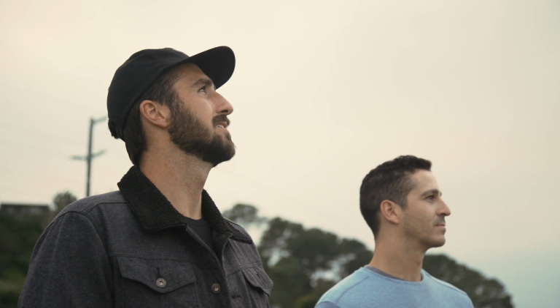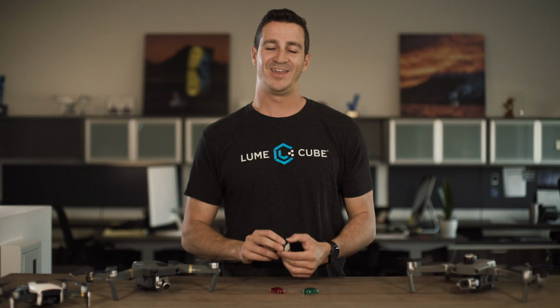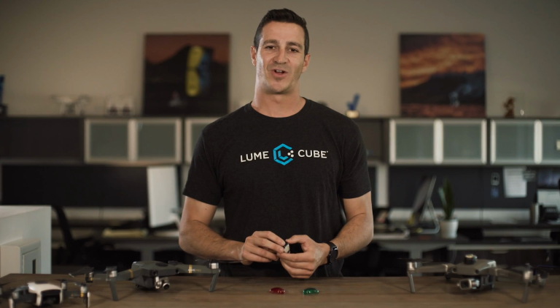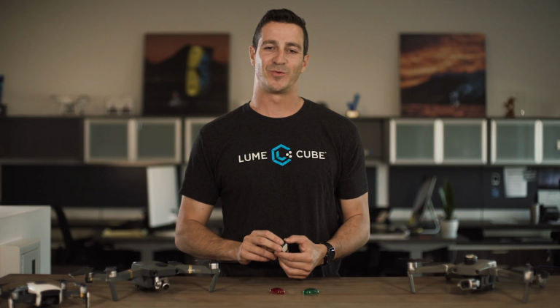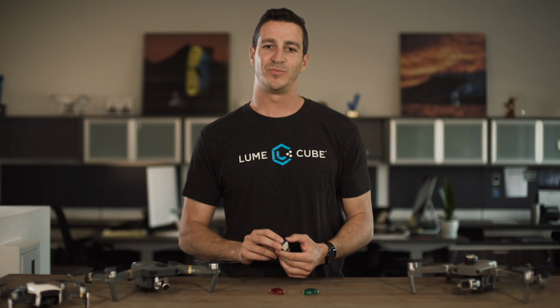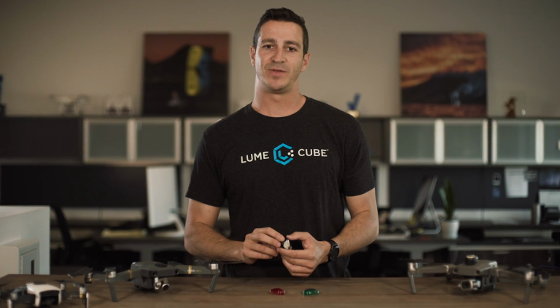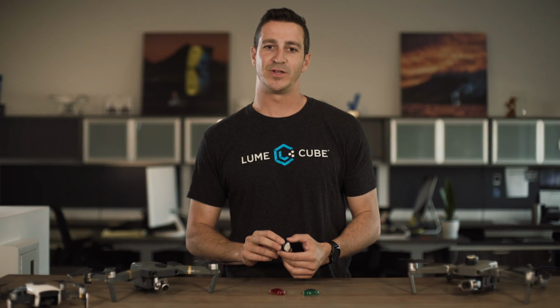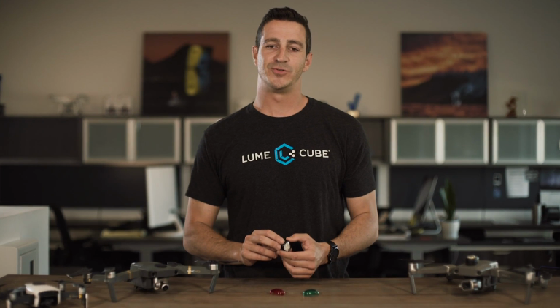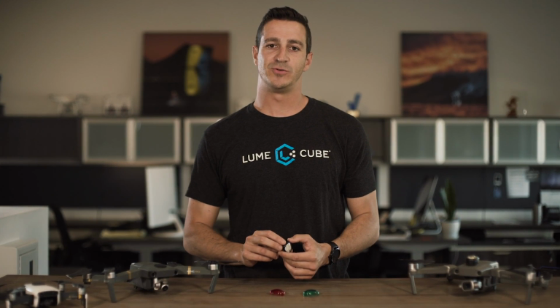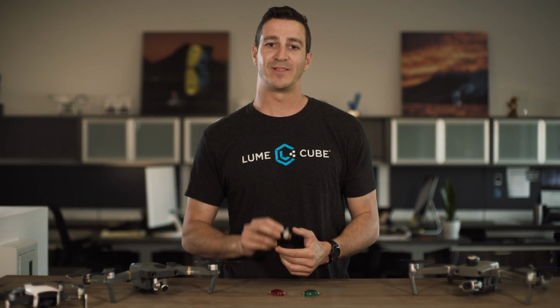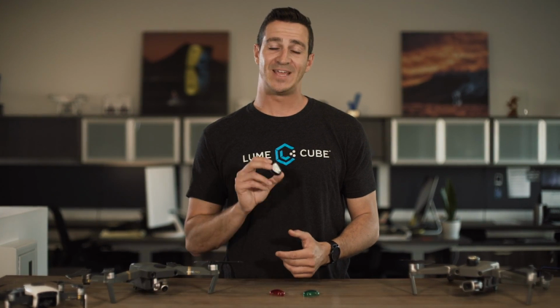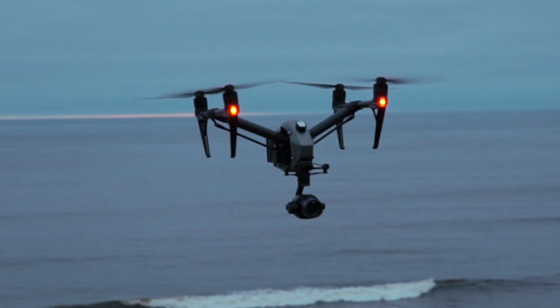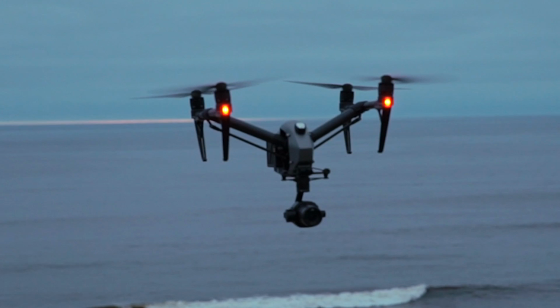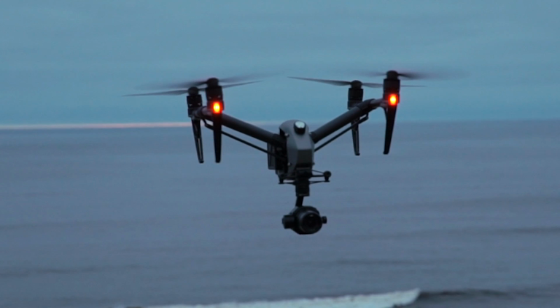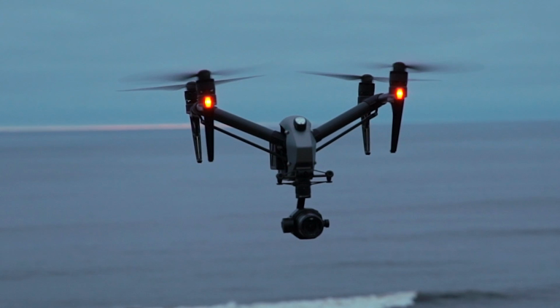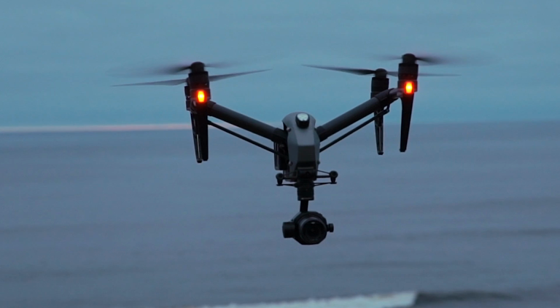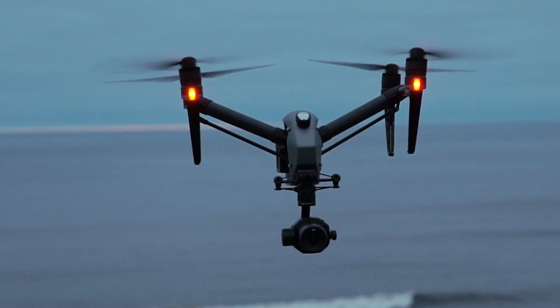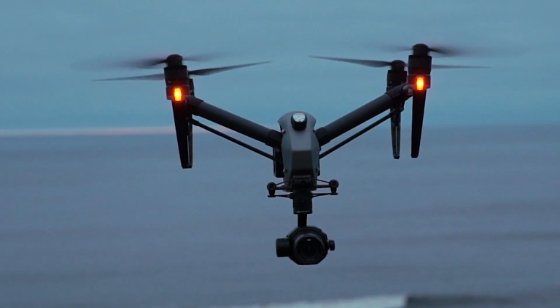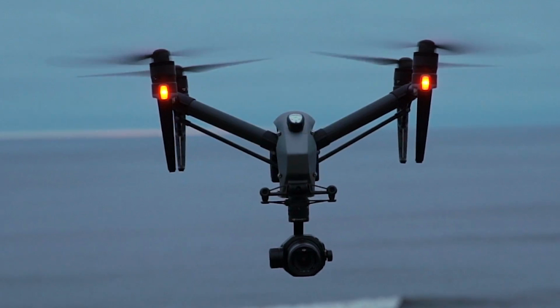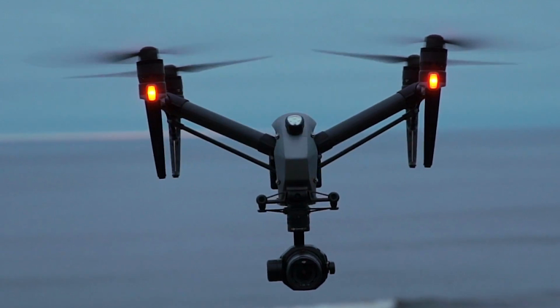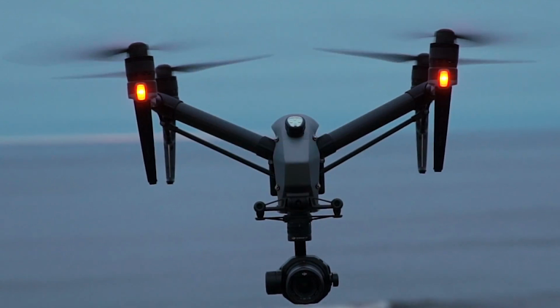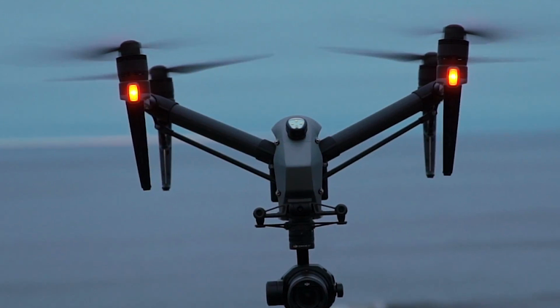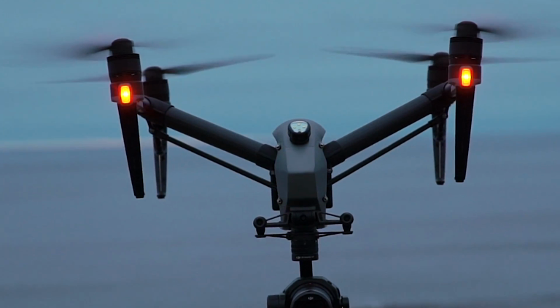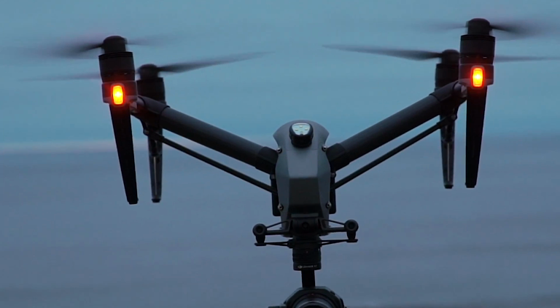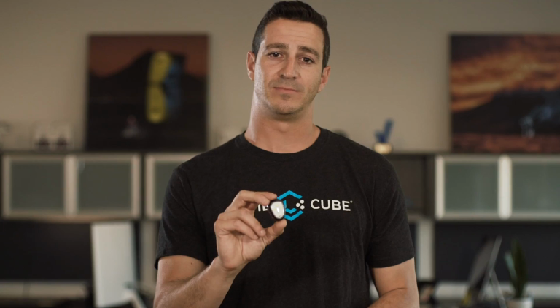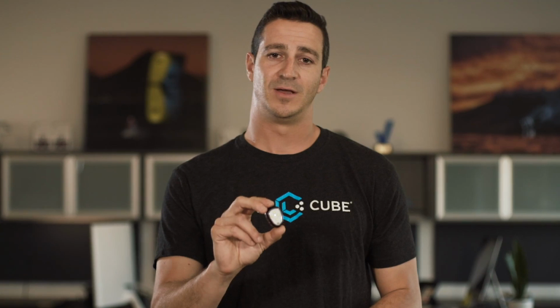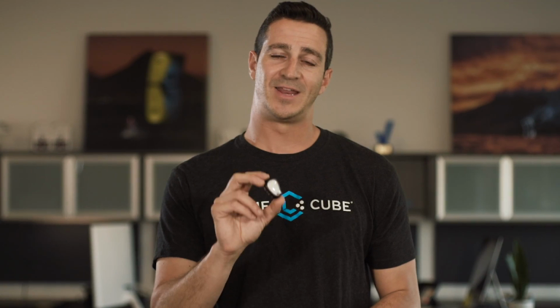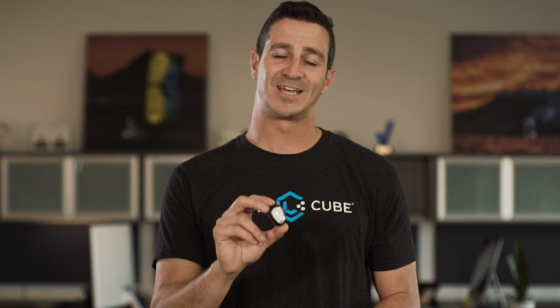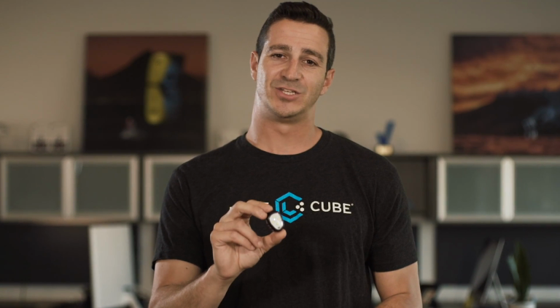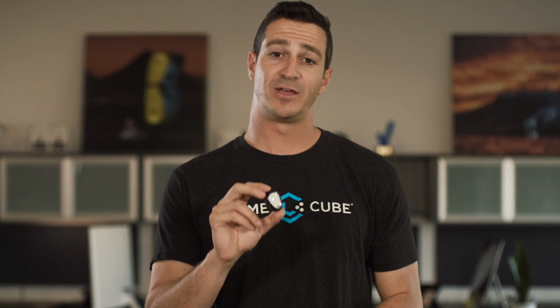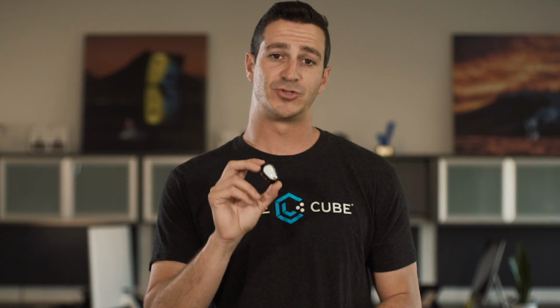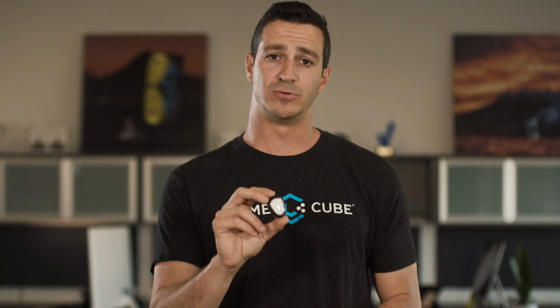Hey, Riley from Lume Cube here to introduce you to the latest edition in our drone lighting line, the Strobe, an anti-collision light for drones.